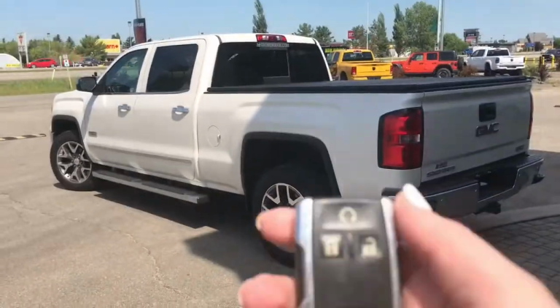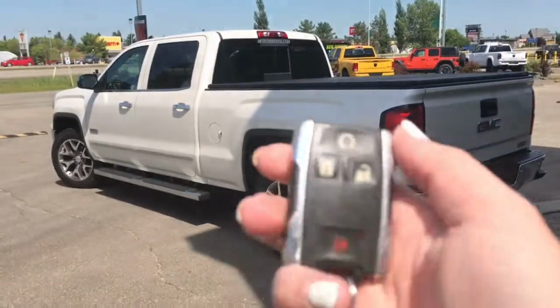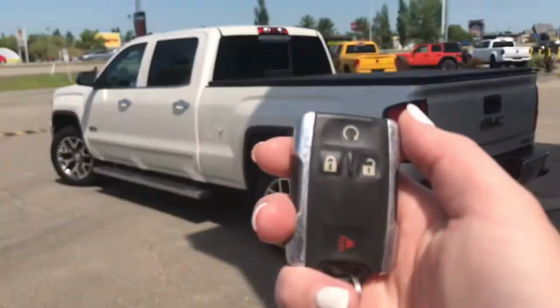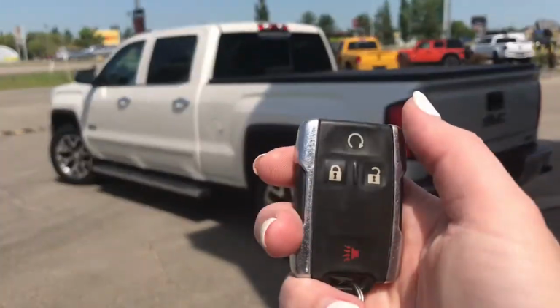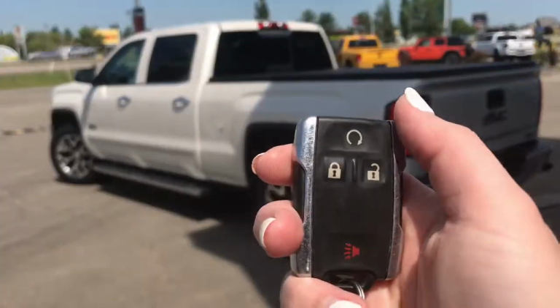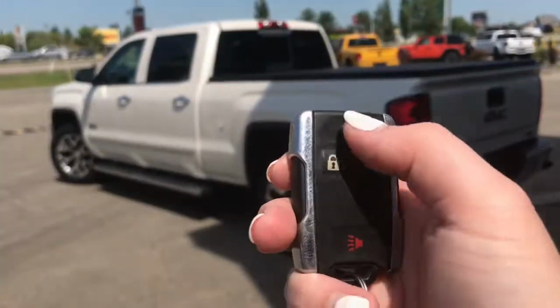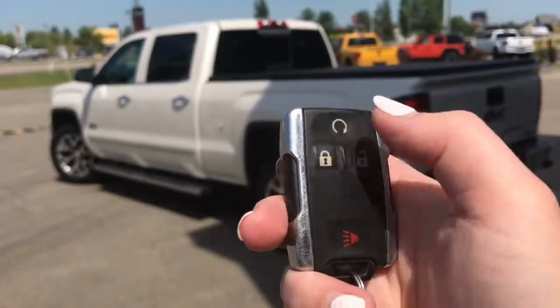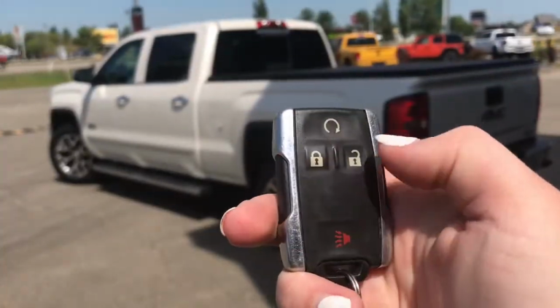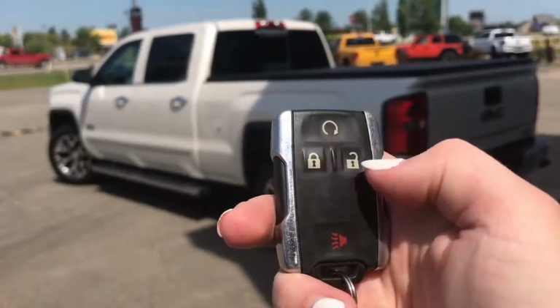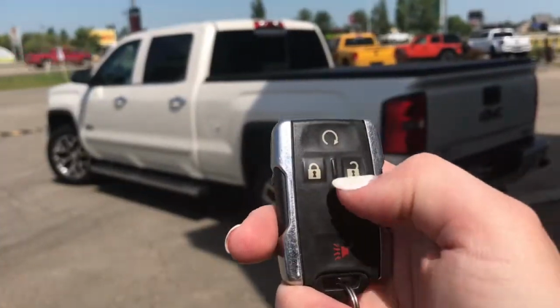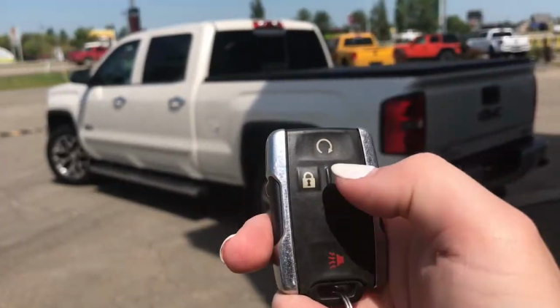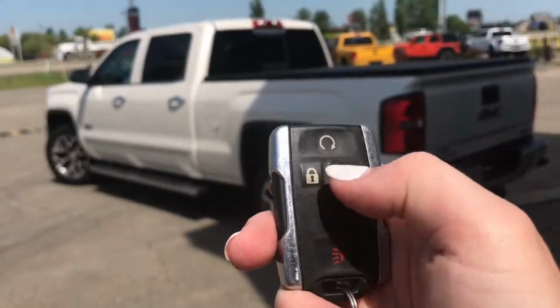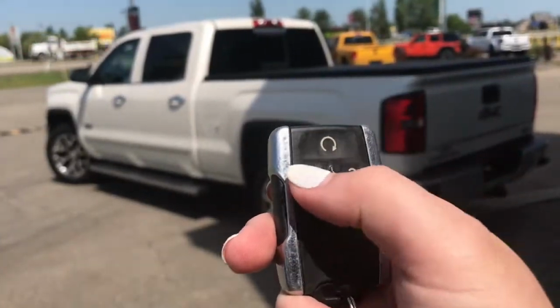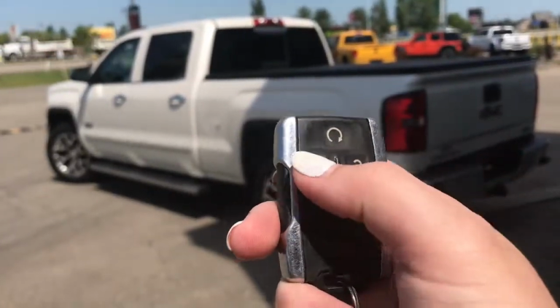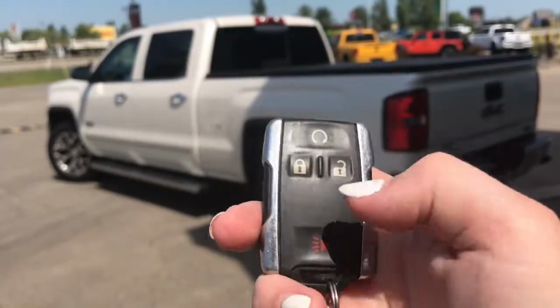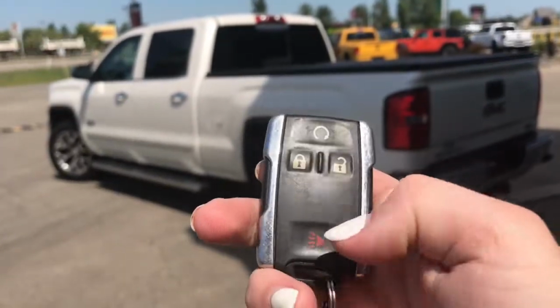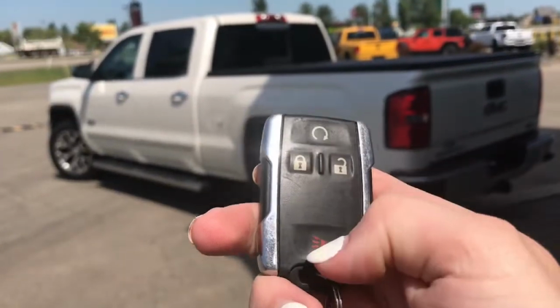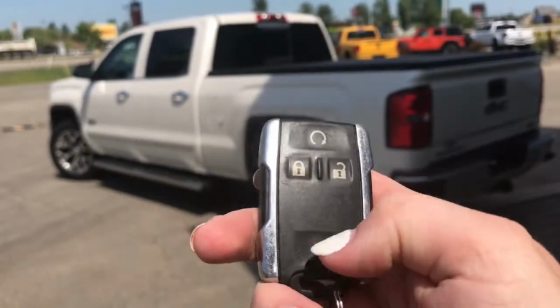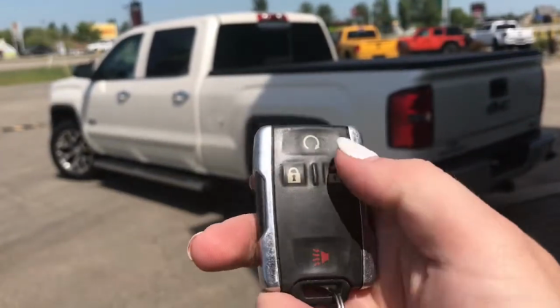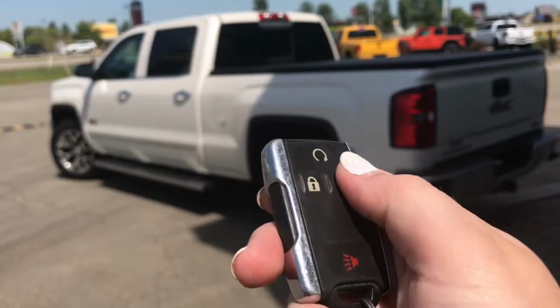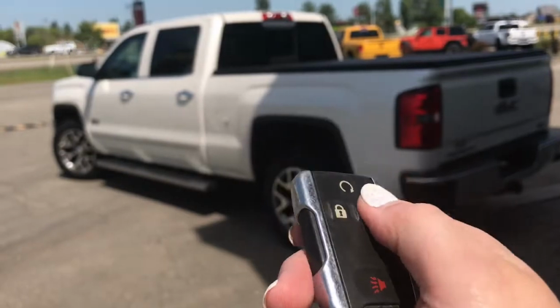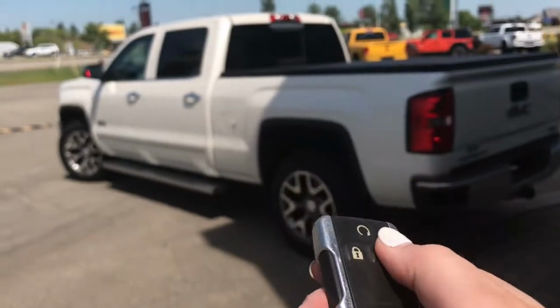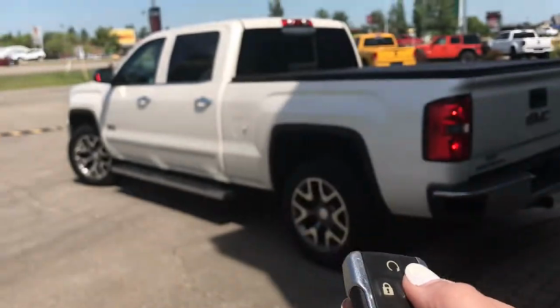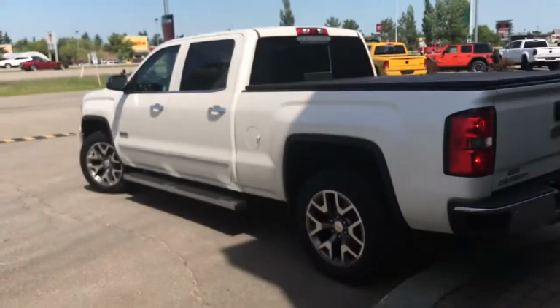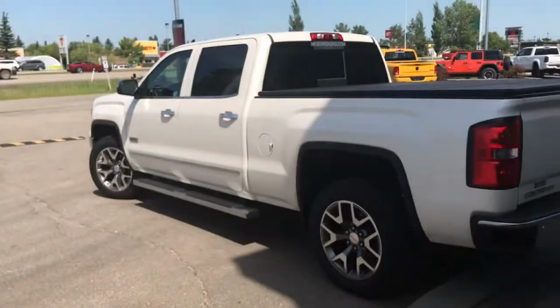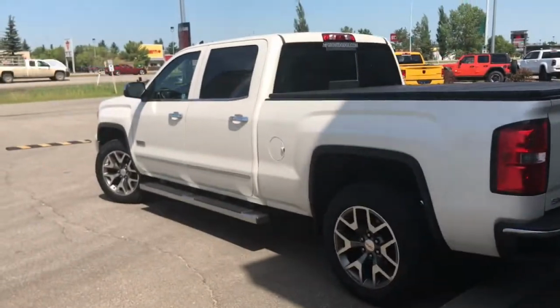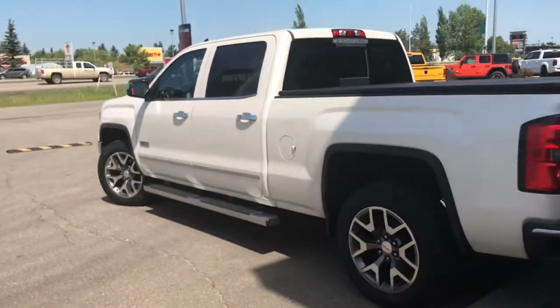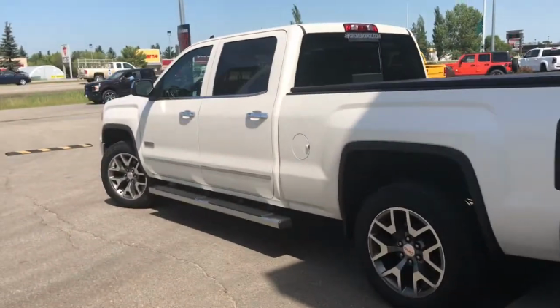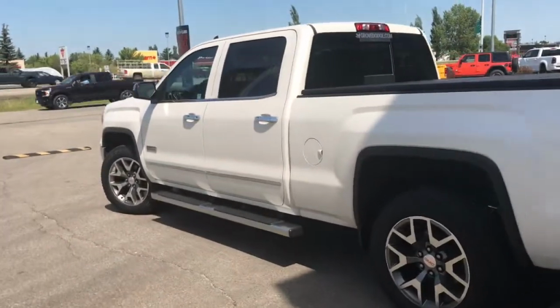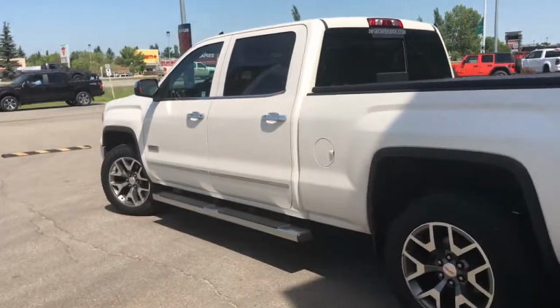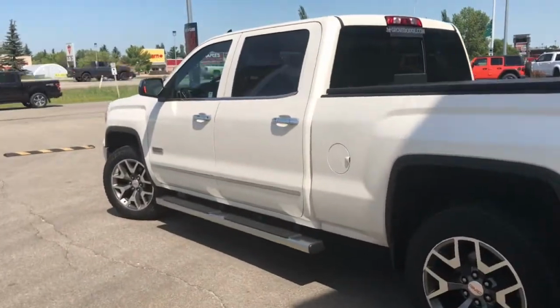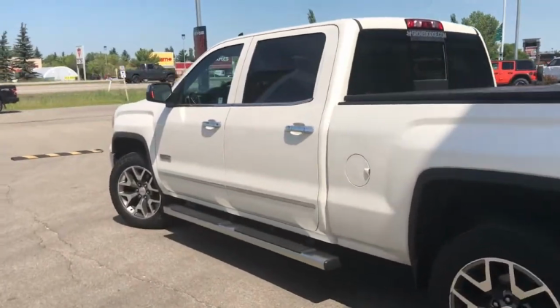So on the key fob here, we have your remote starter, unlock, lock, as well as your panic. So I'll just go ahead and unlock that for us.